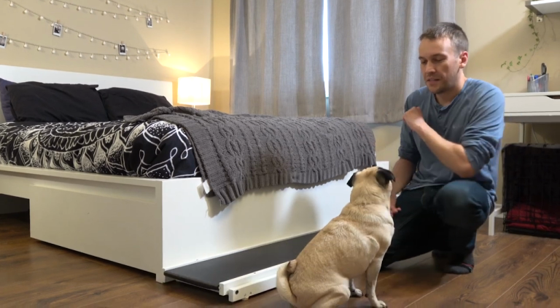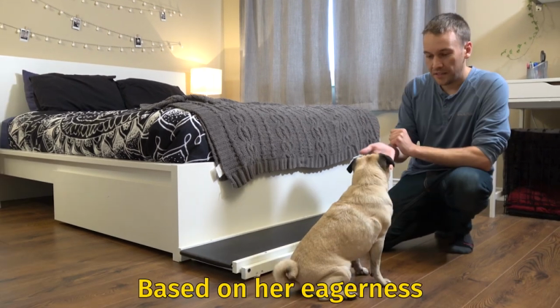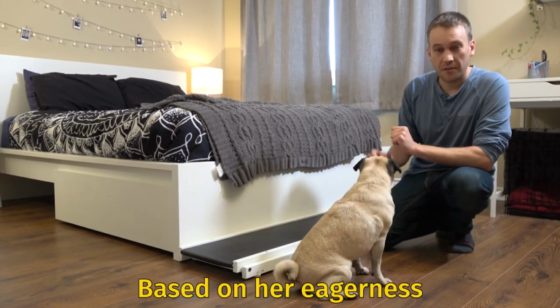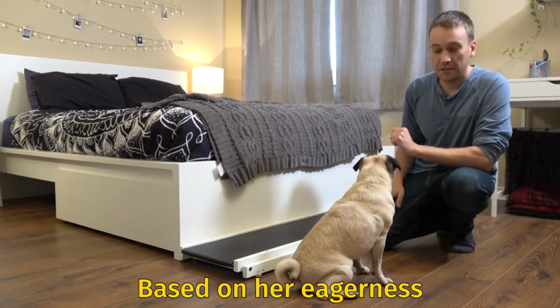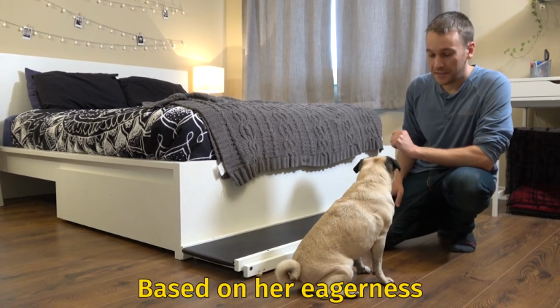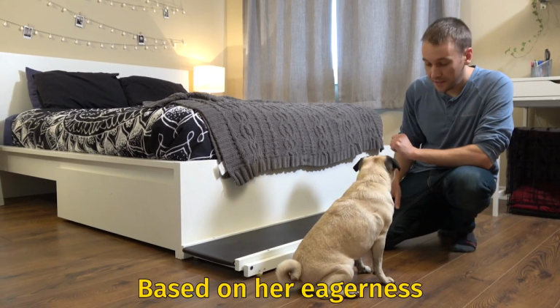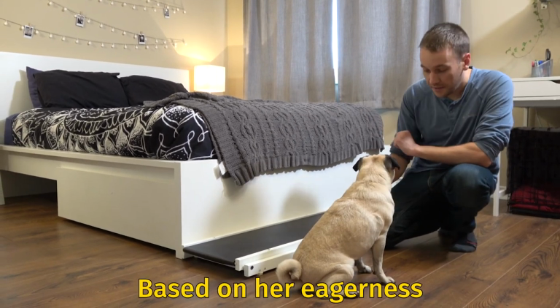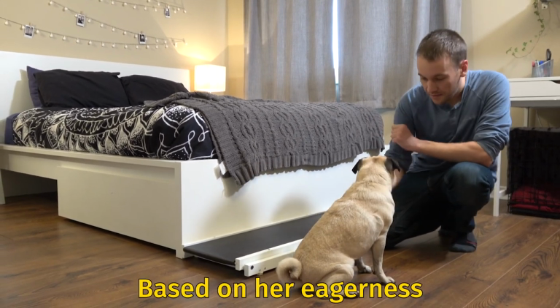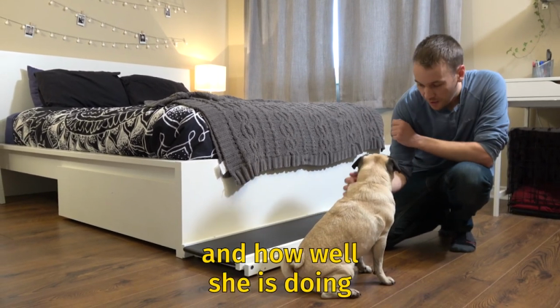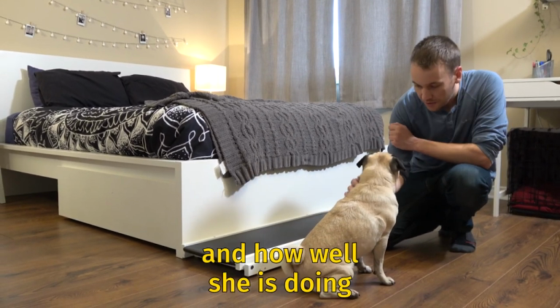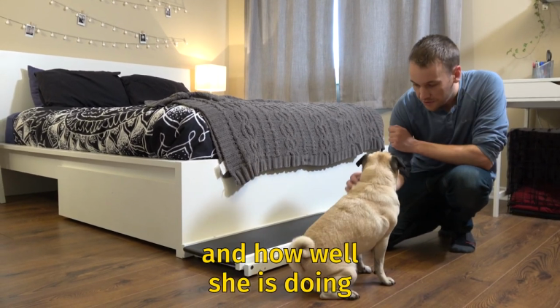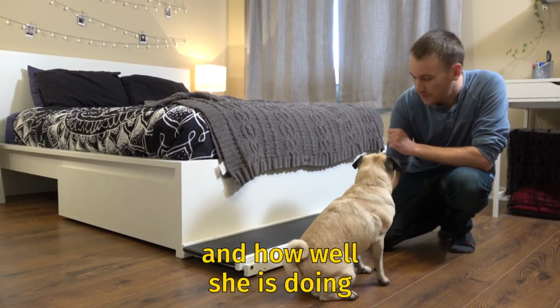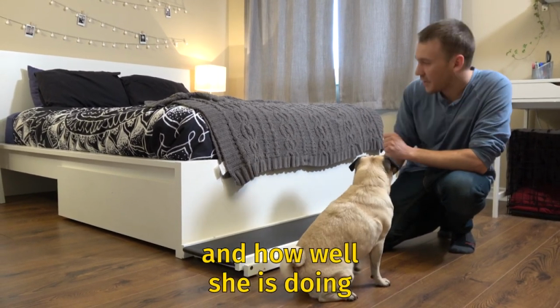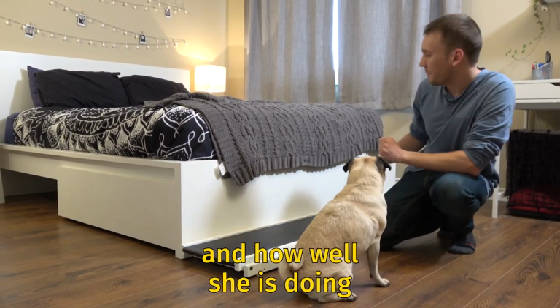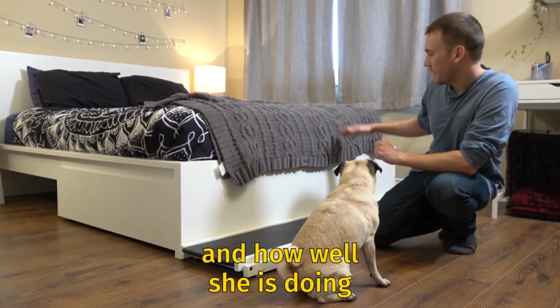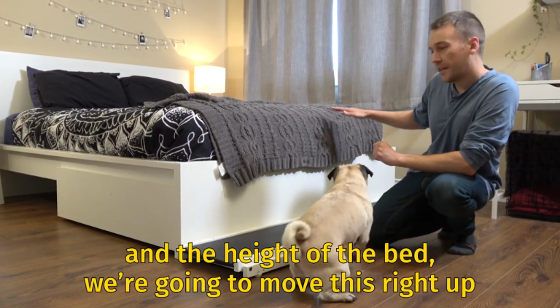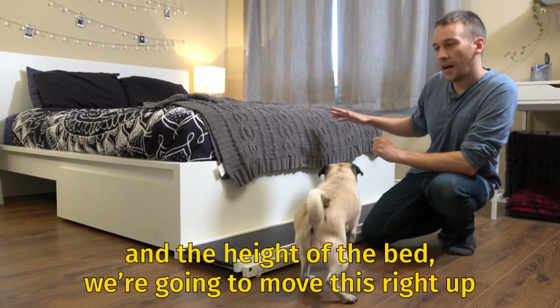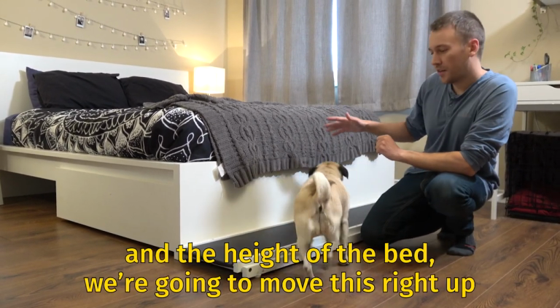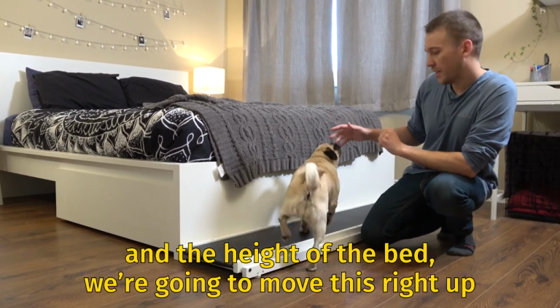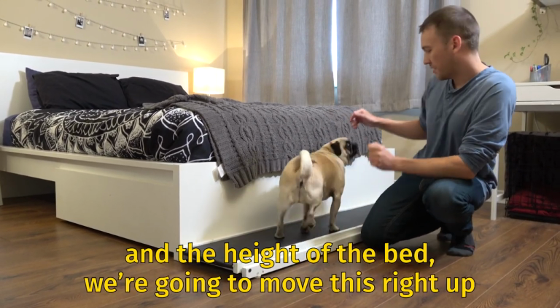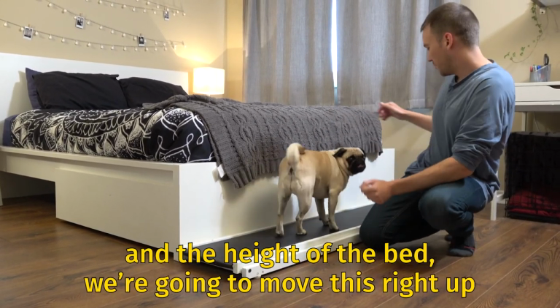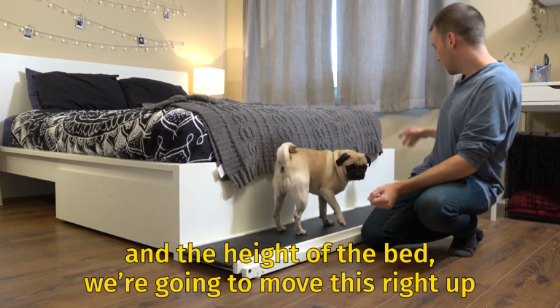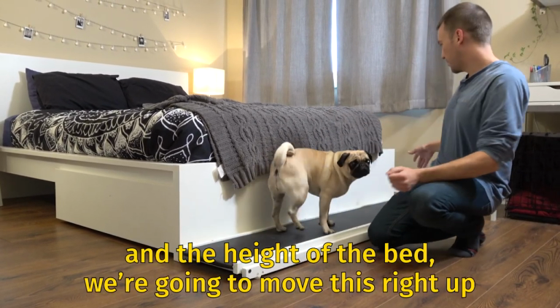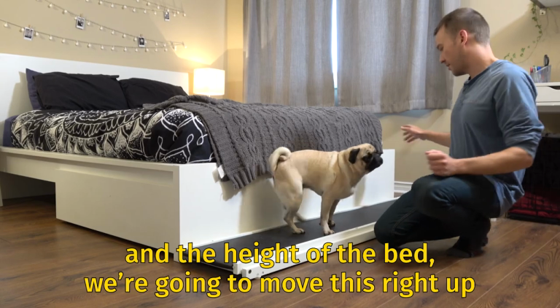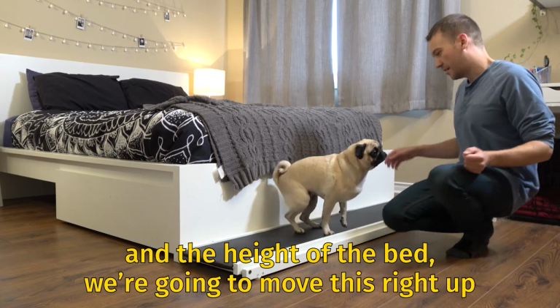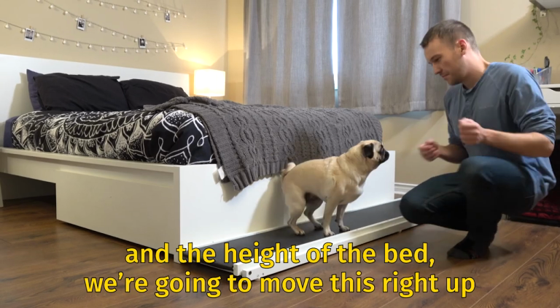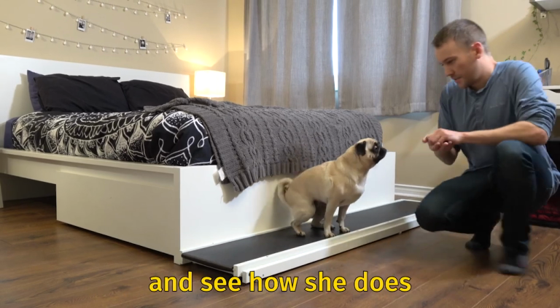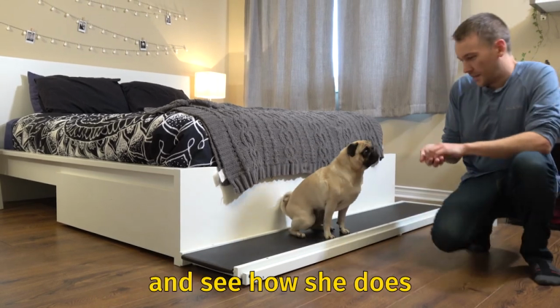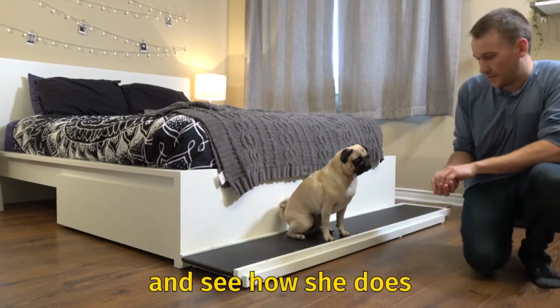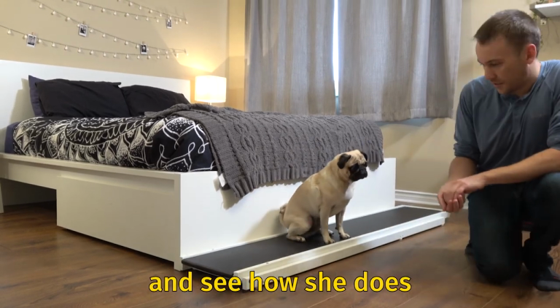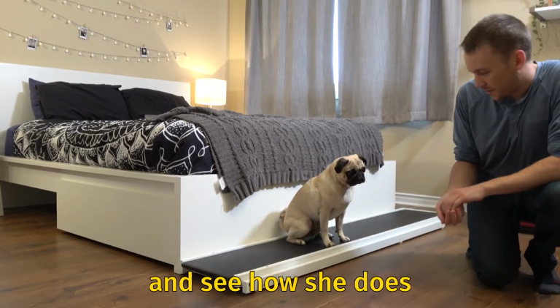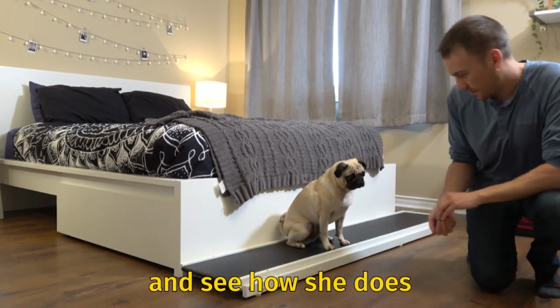Based on her eagerness and how well she's doing and the height of the bed, we're going to move this right up and see how she does.